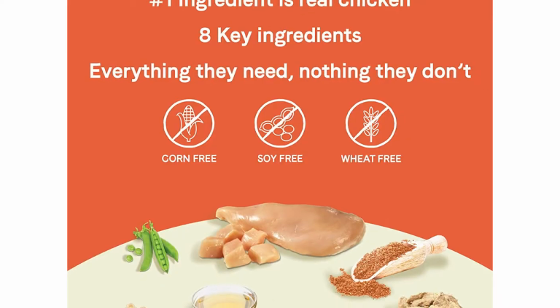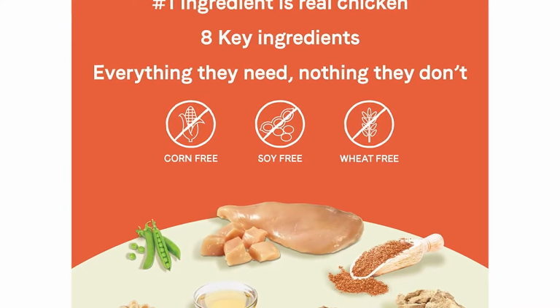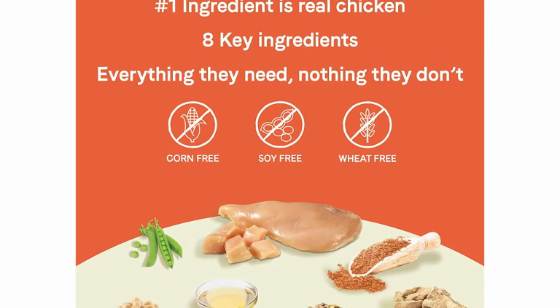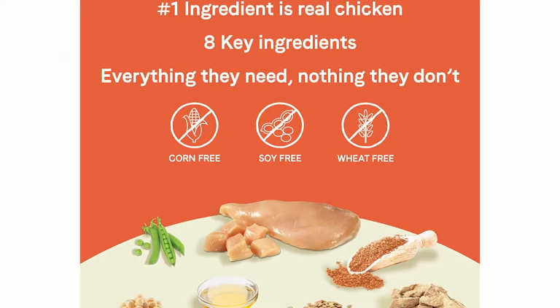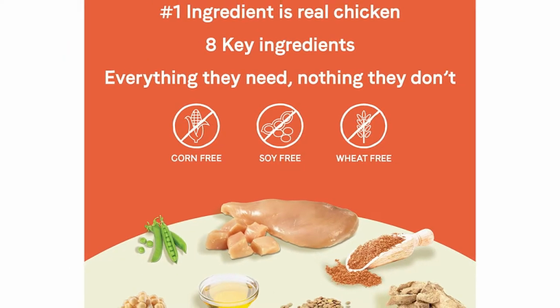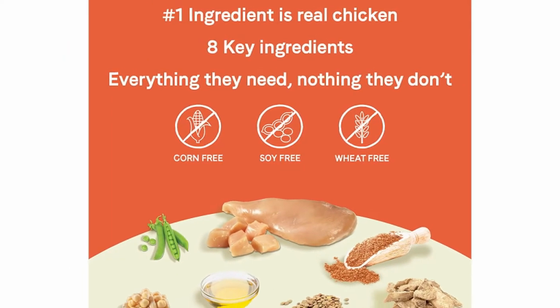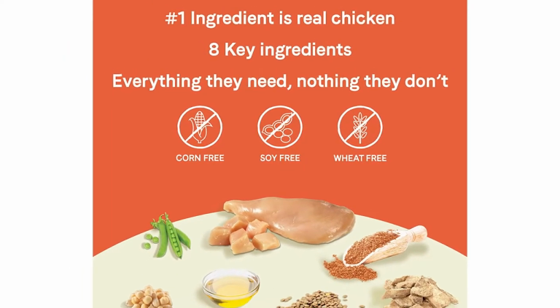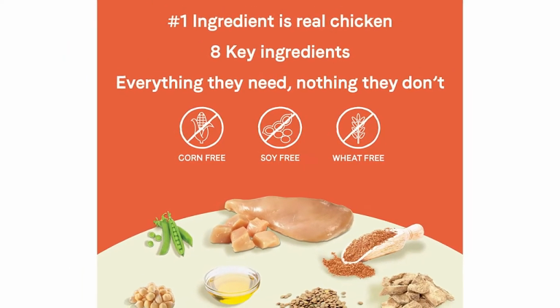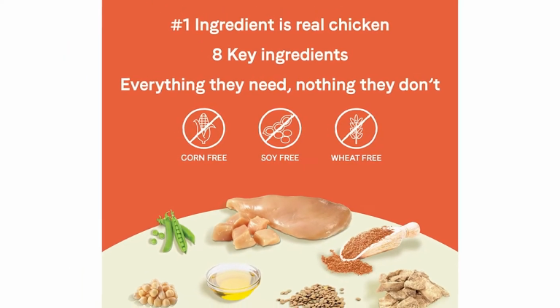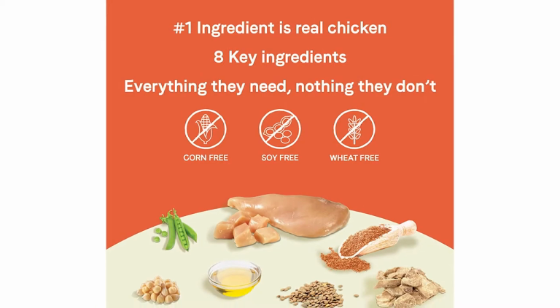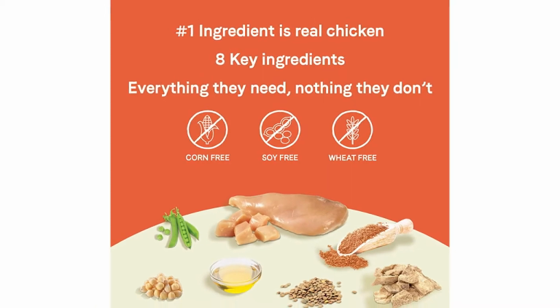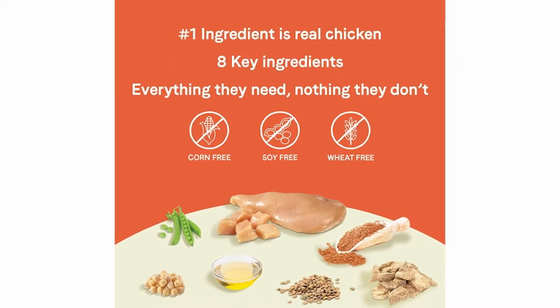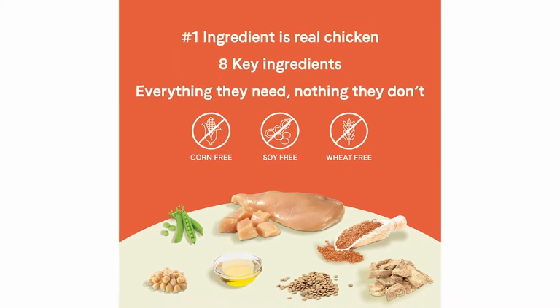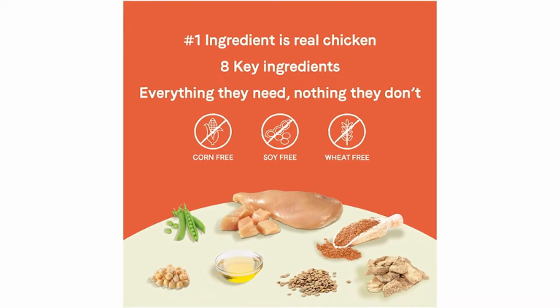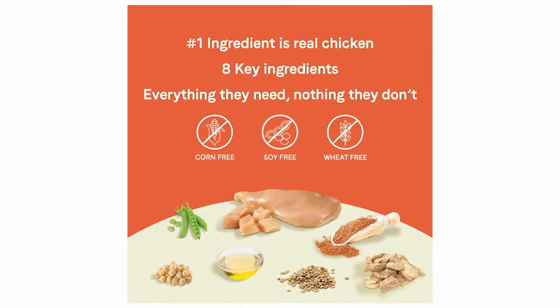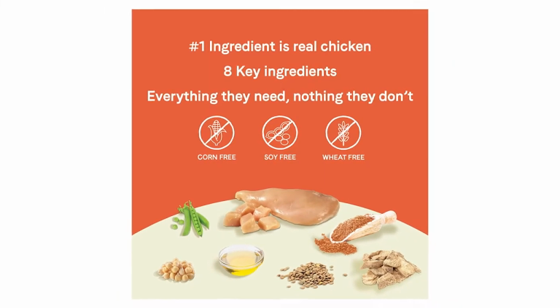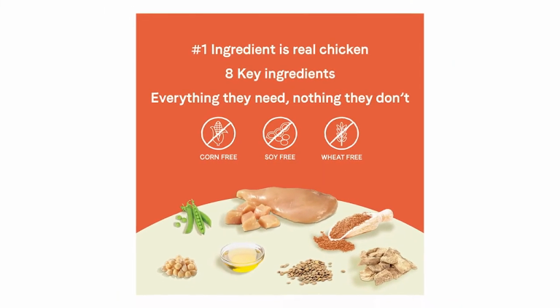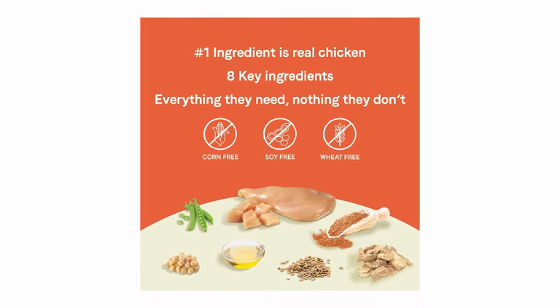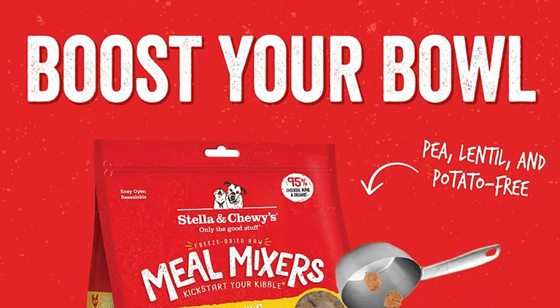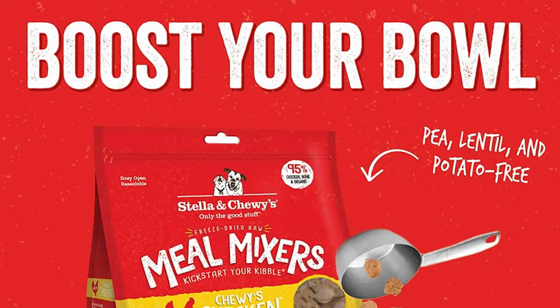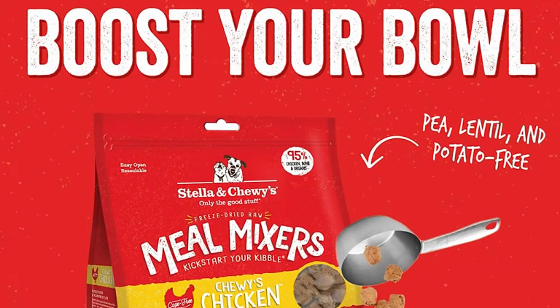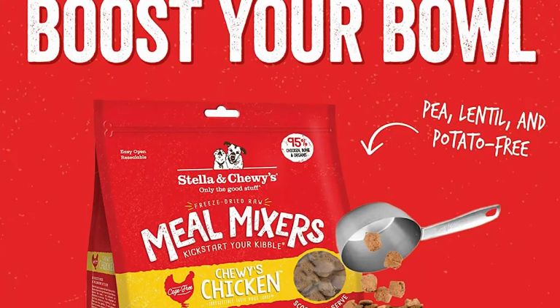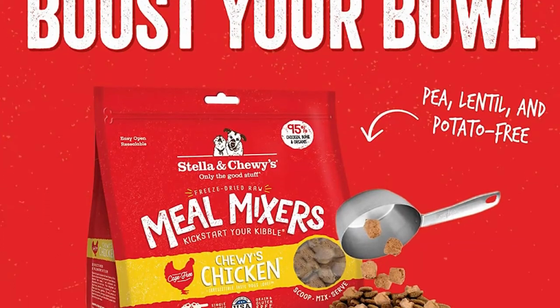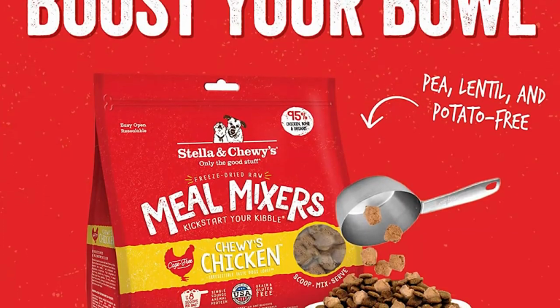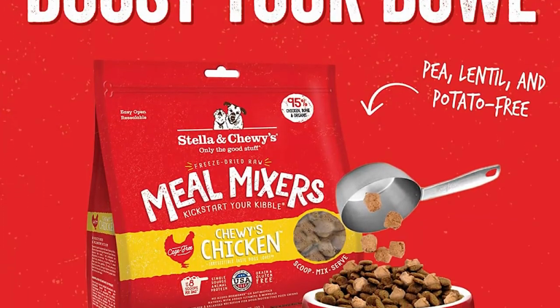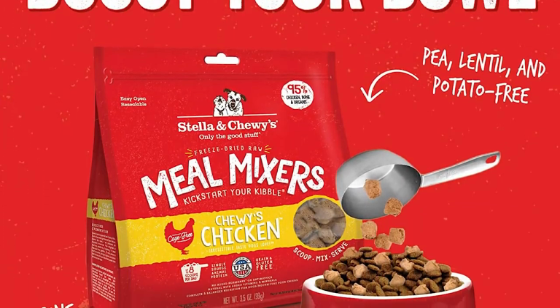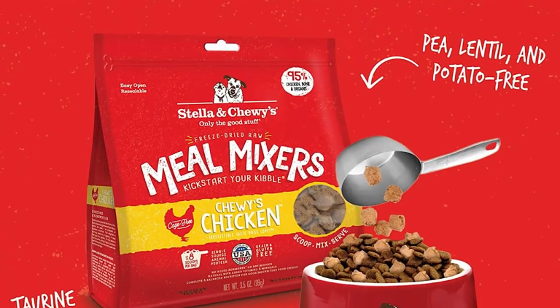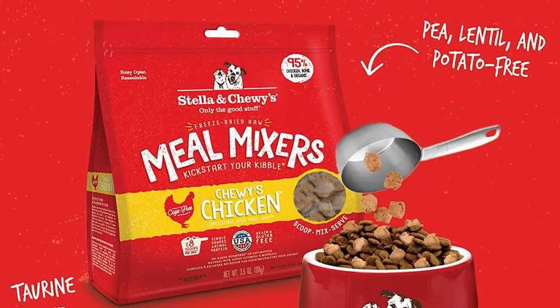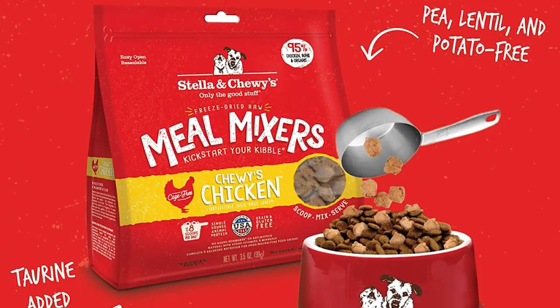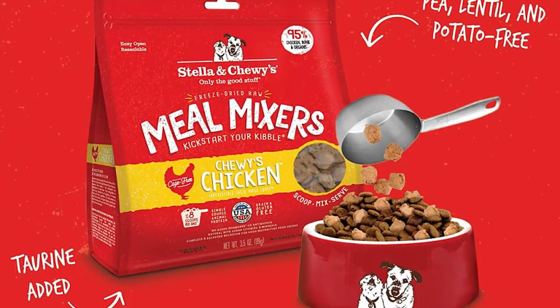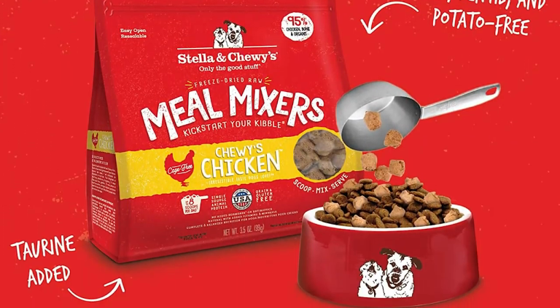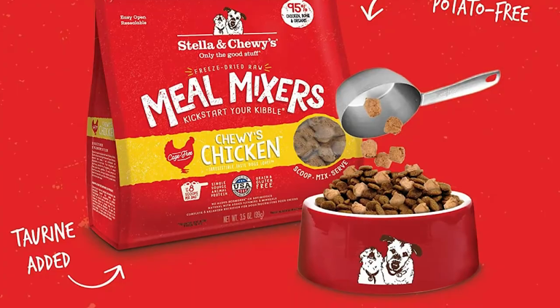In today's video, we have gathered the five best raw dog foods on the market. Watch this video and pick the best one that you need.